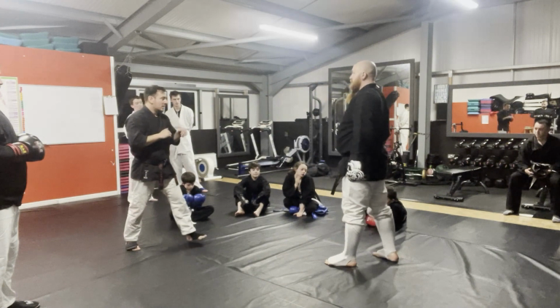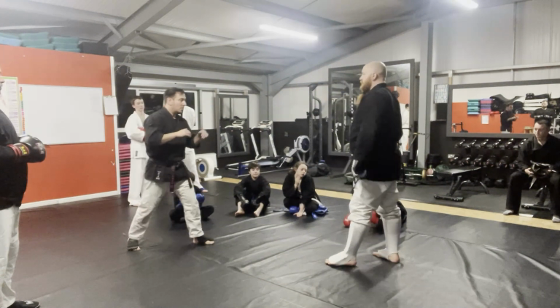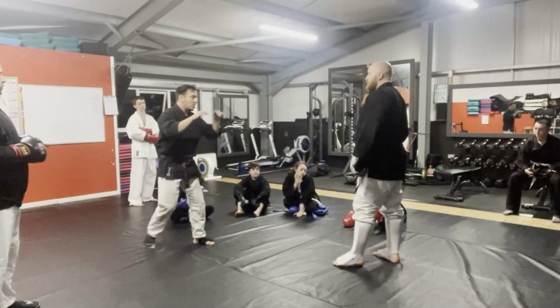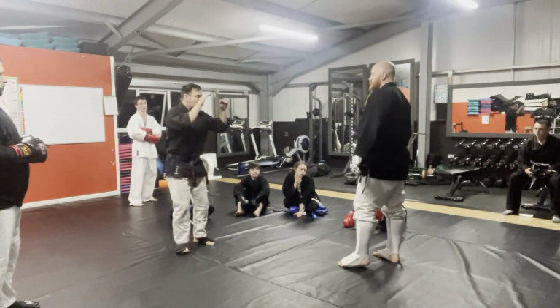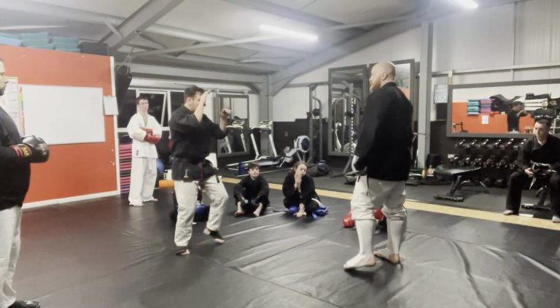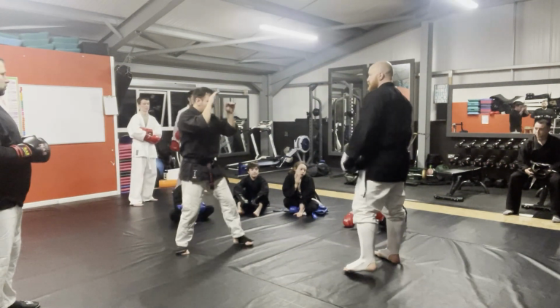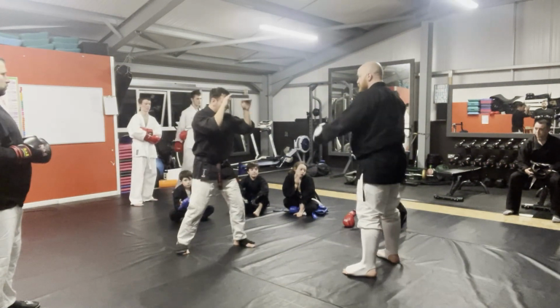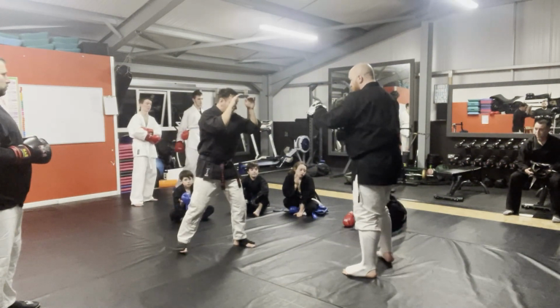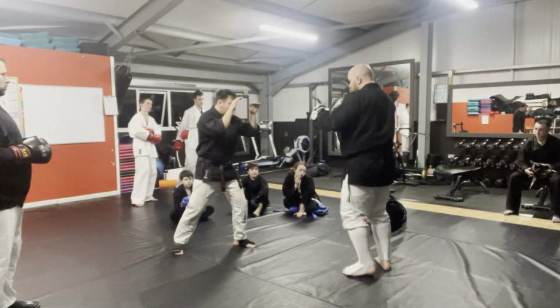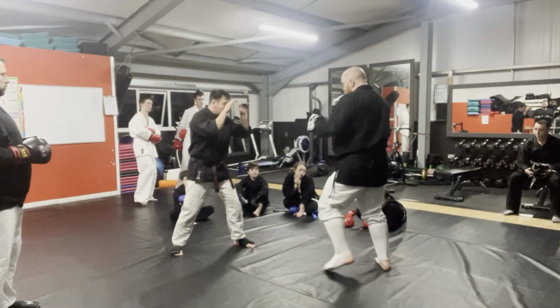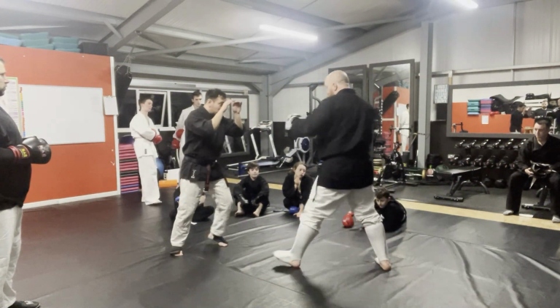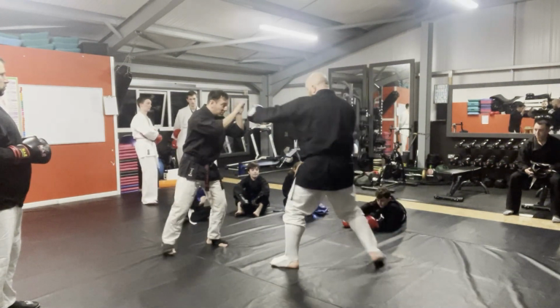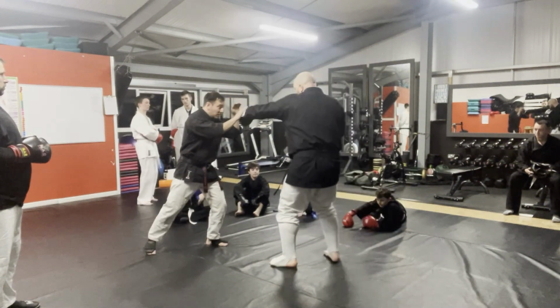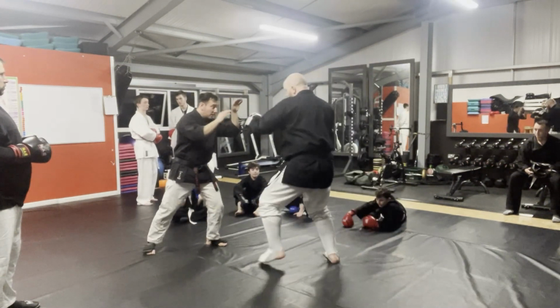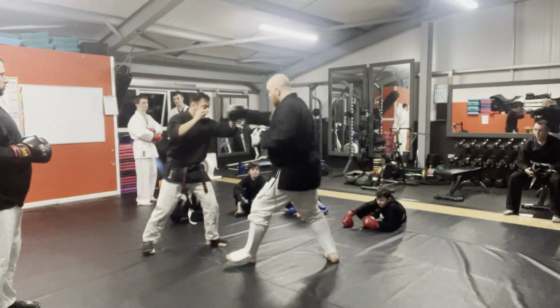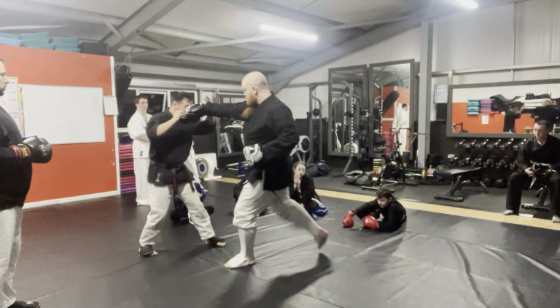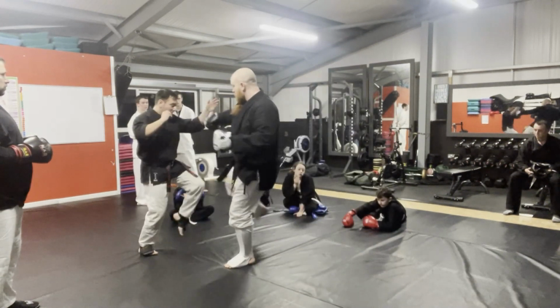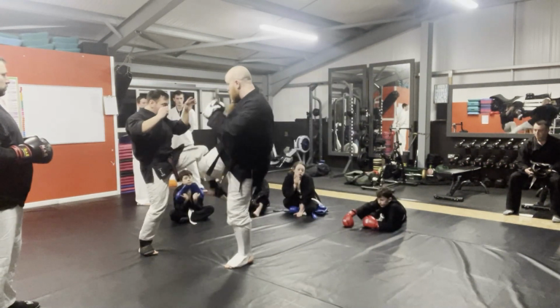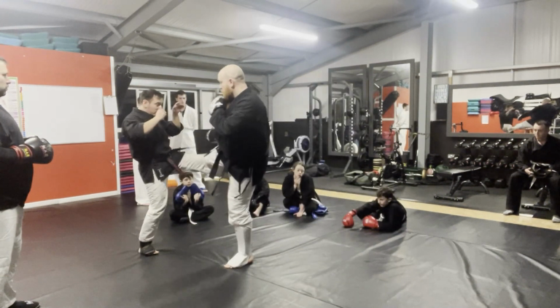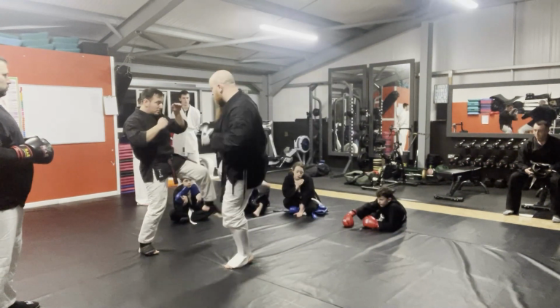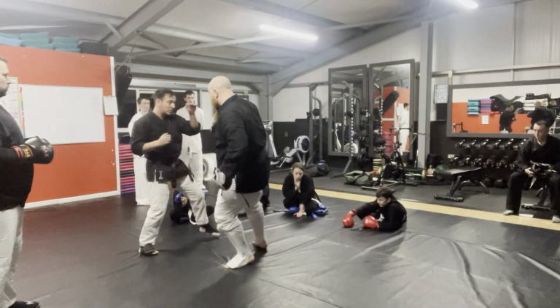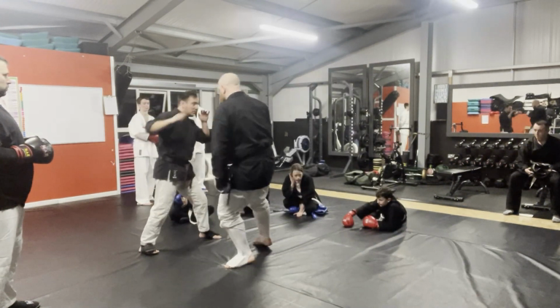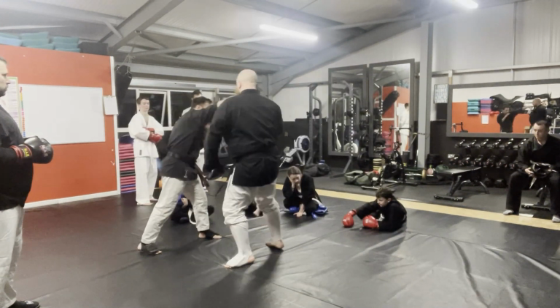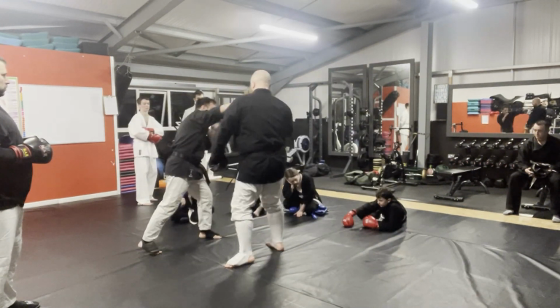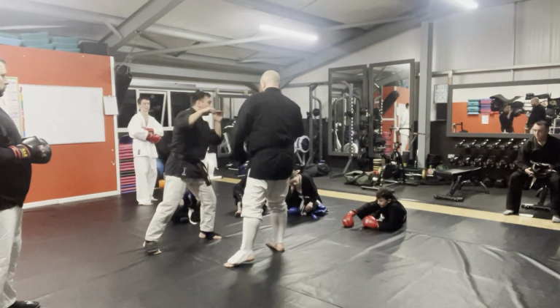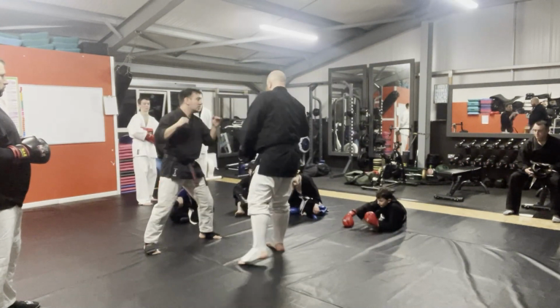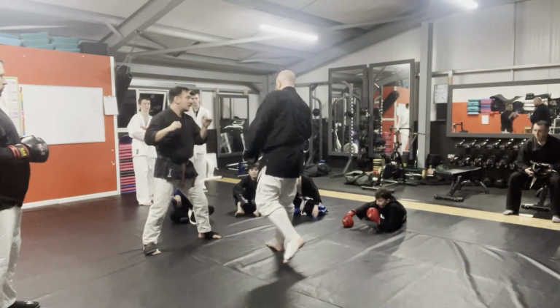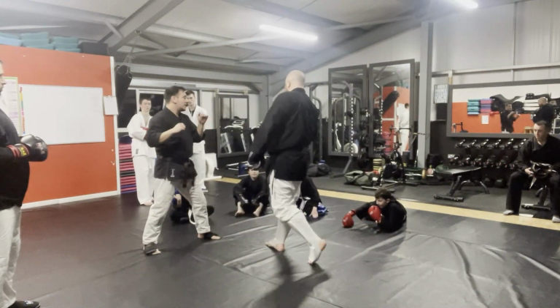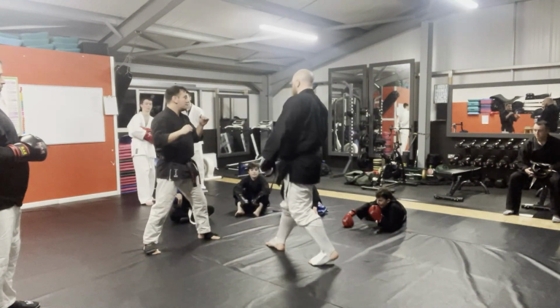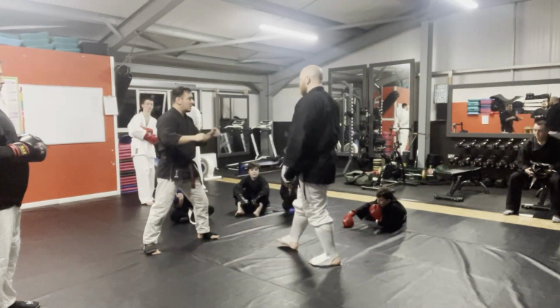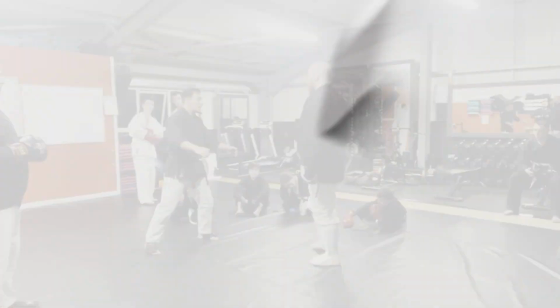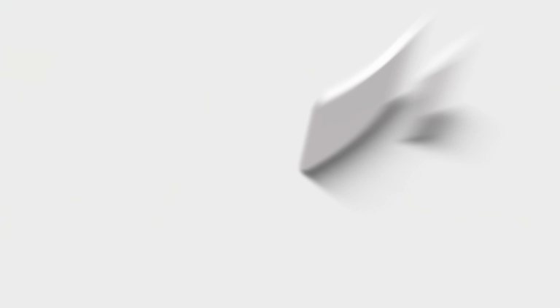One more — jab cross, time, time, three. Okay, away you go.